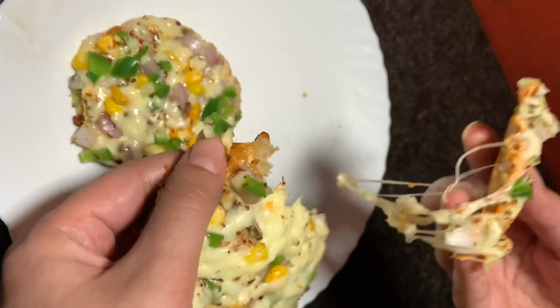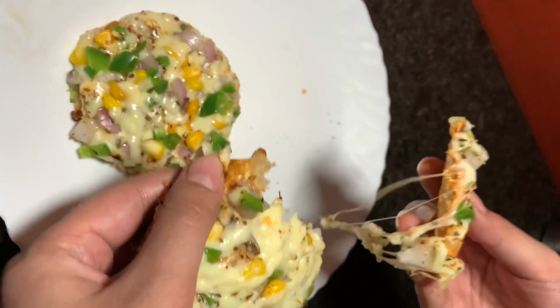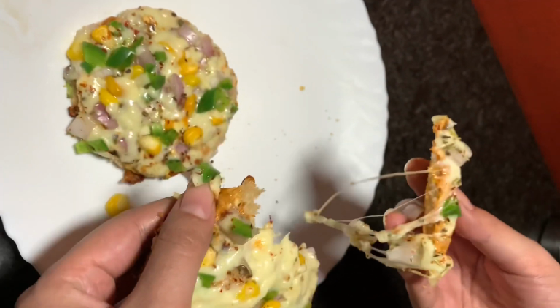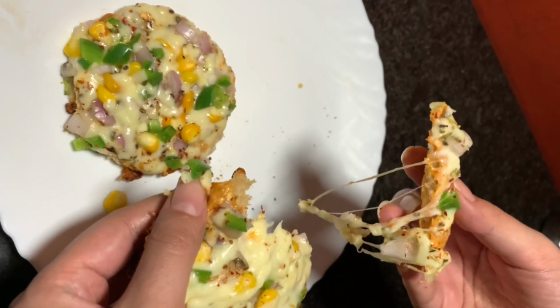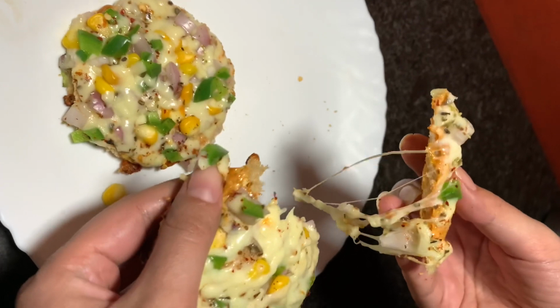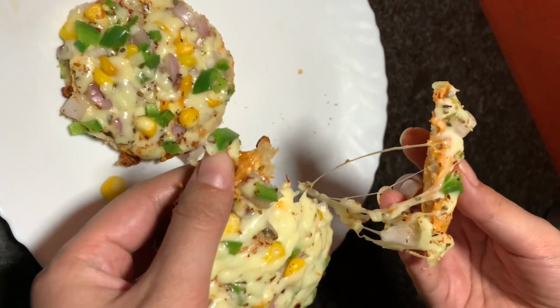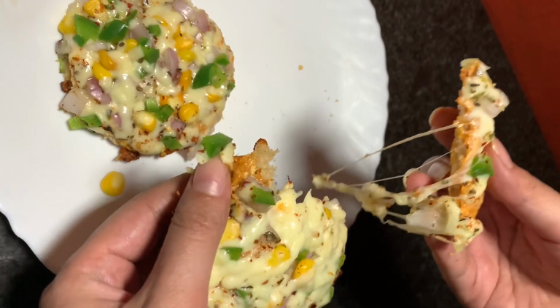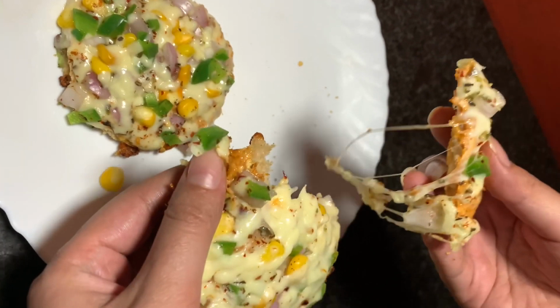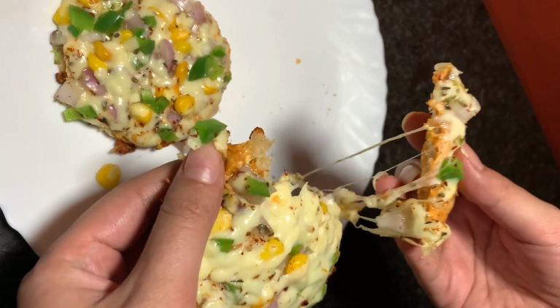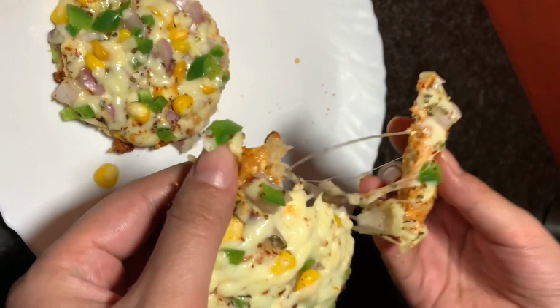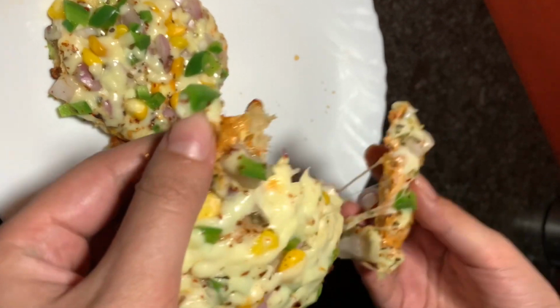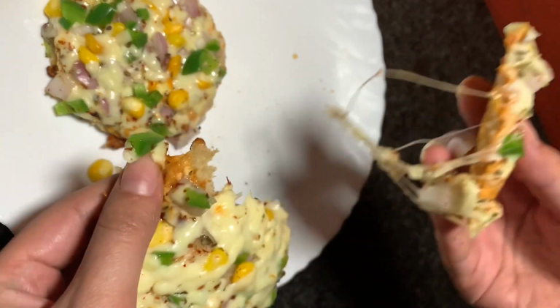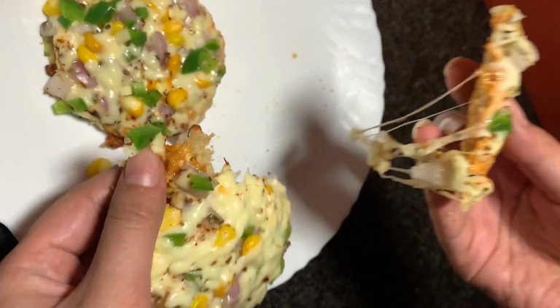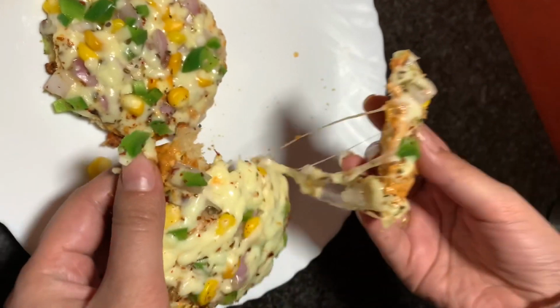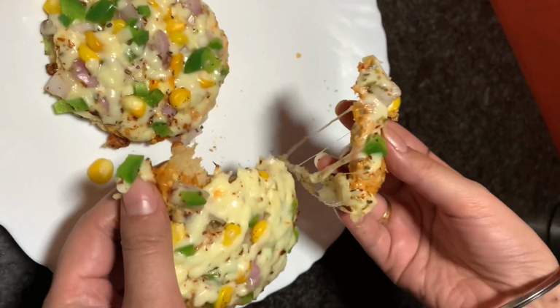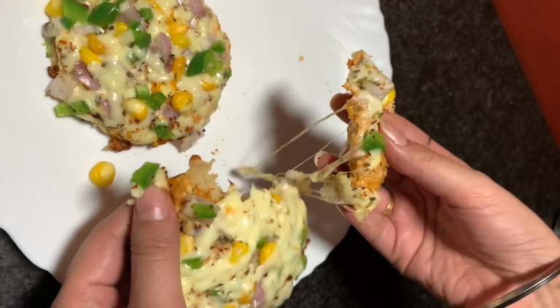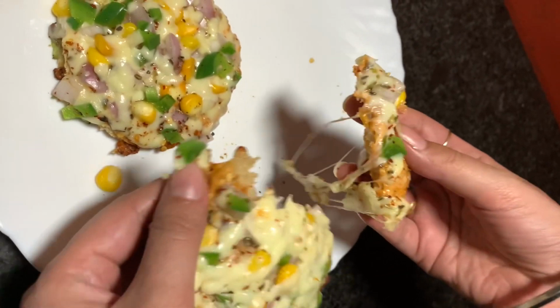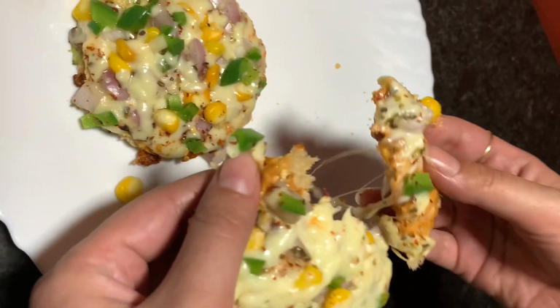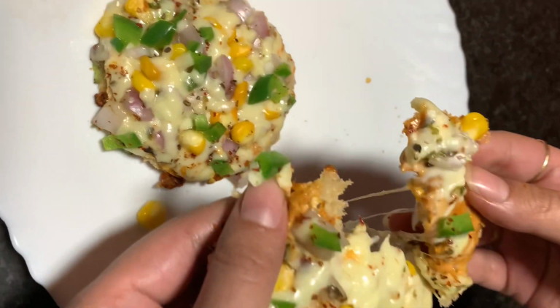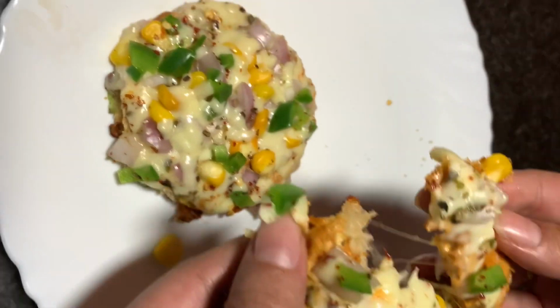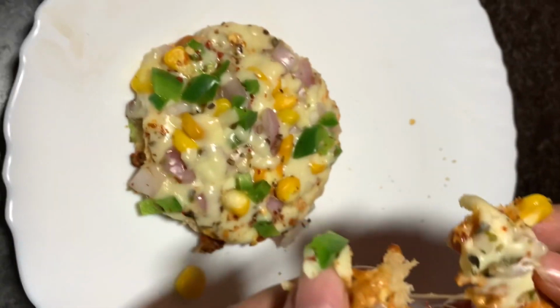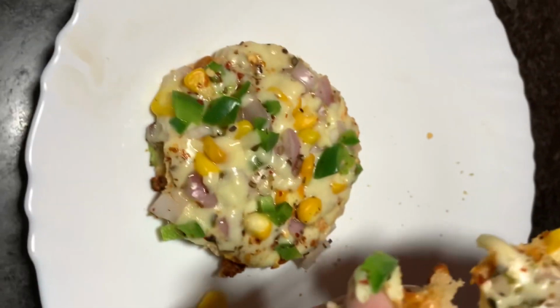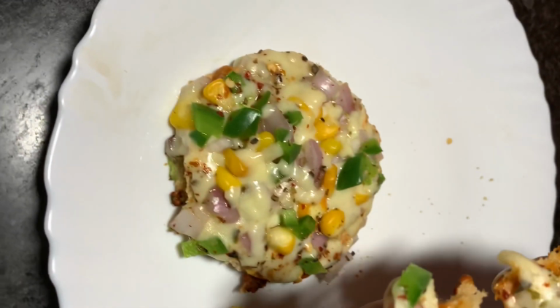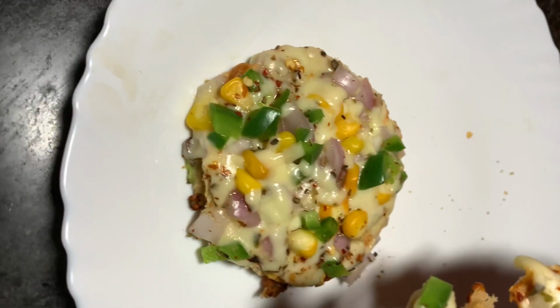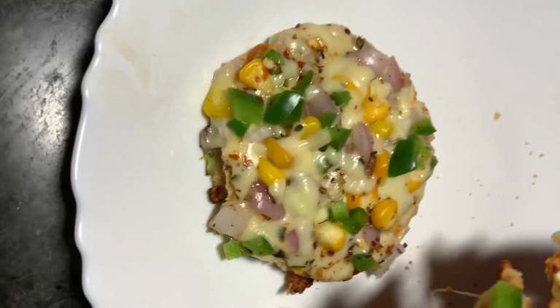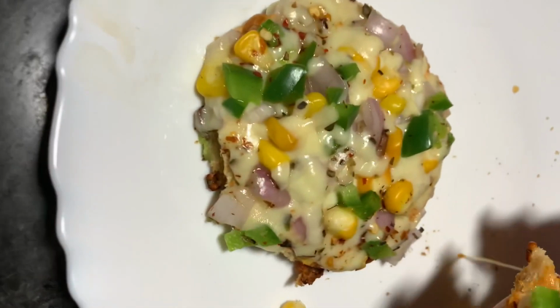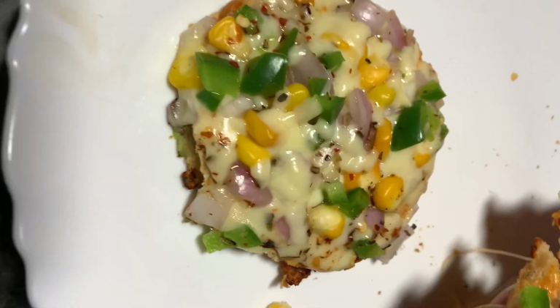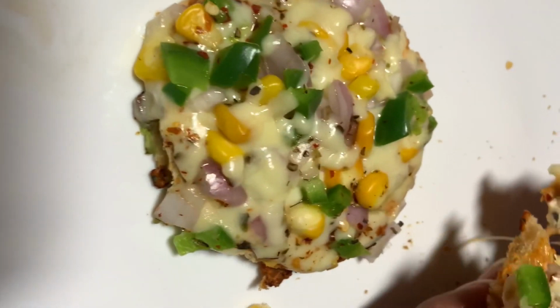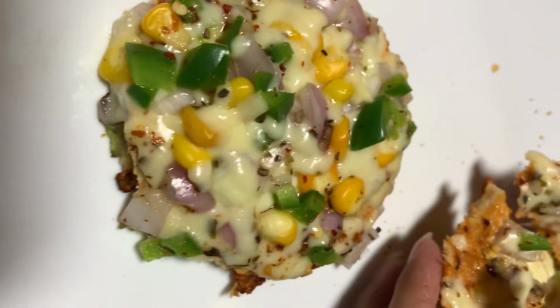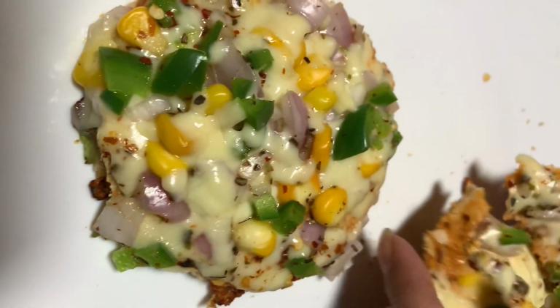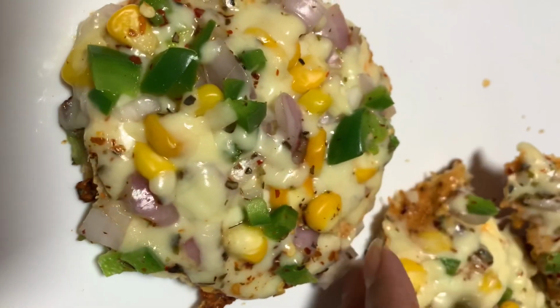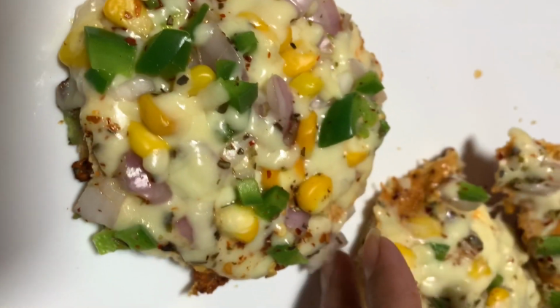We will see you in the next recipe video. Bye bye!